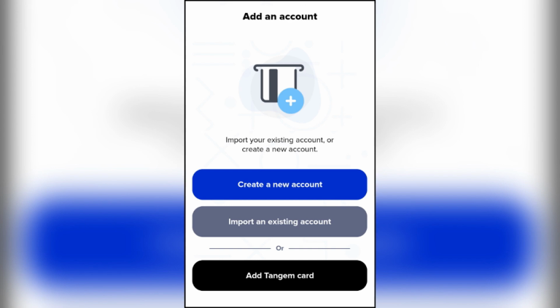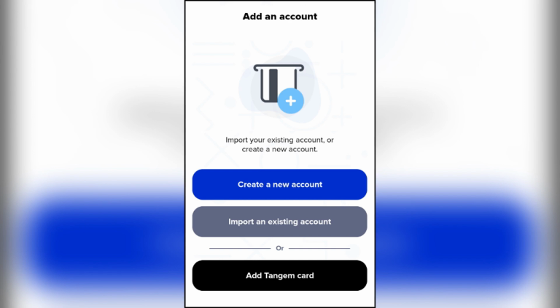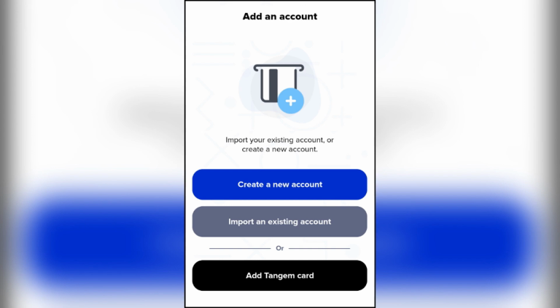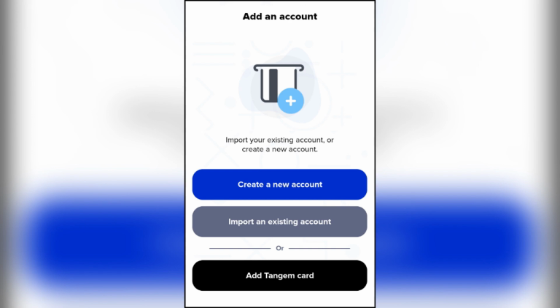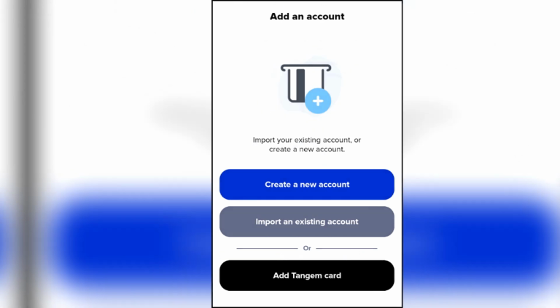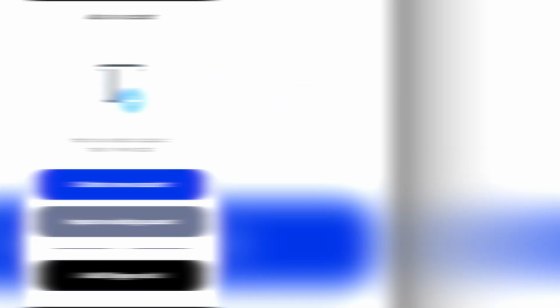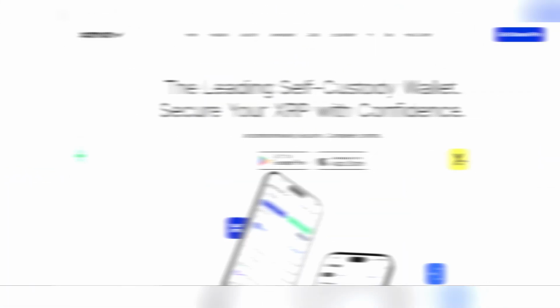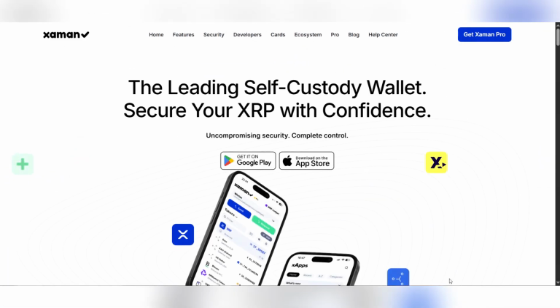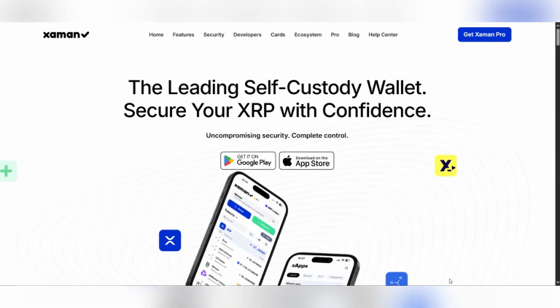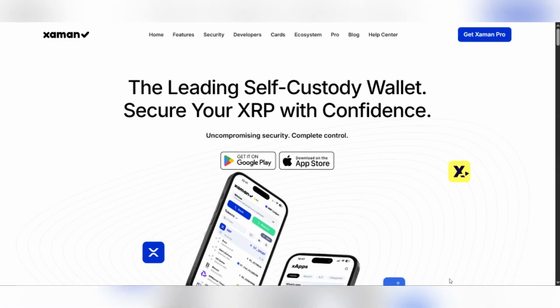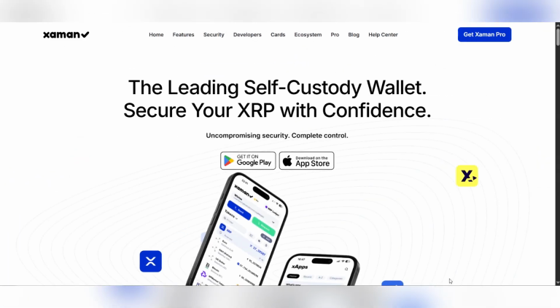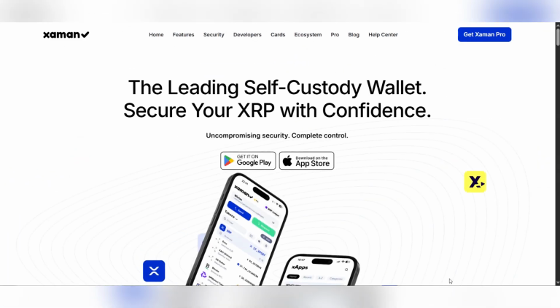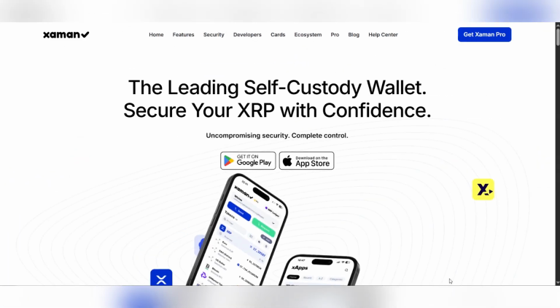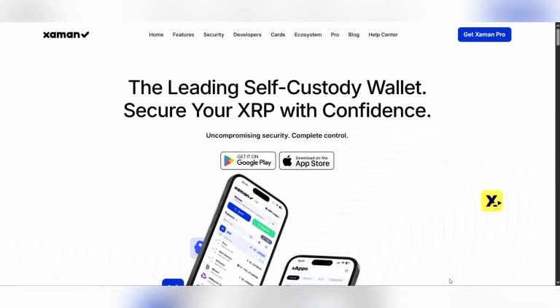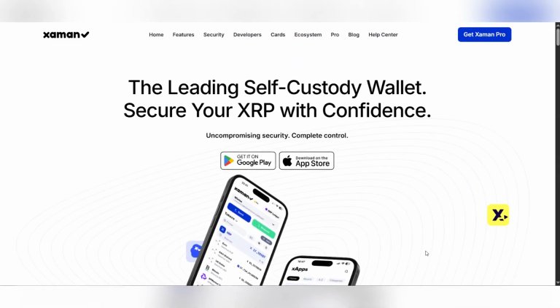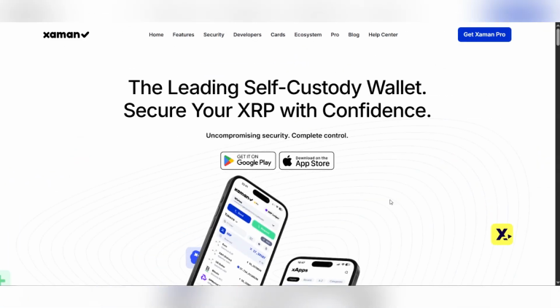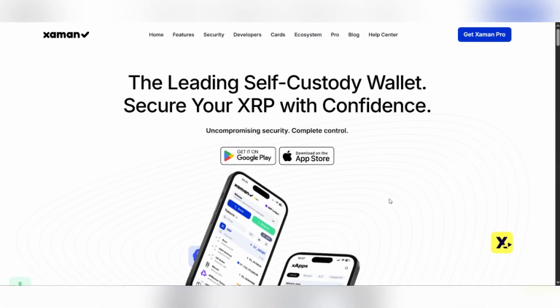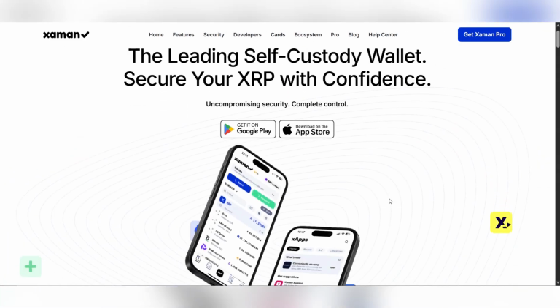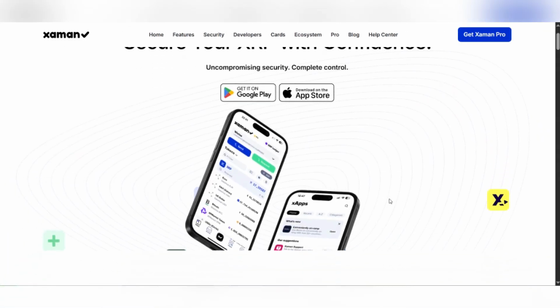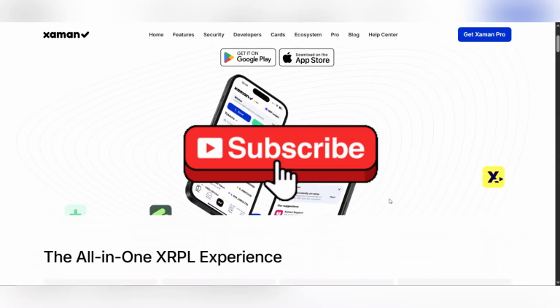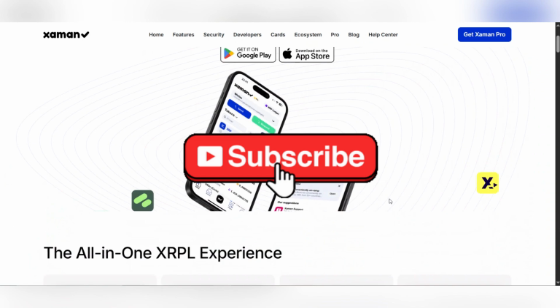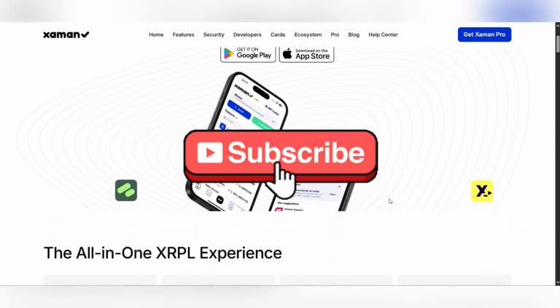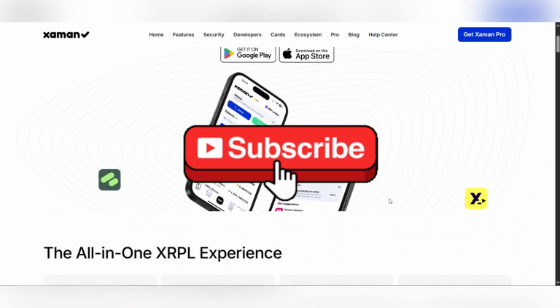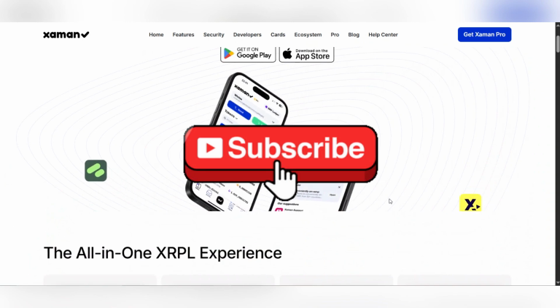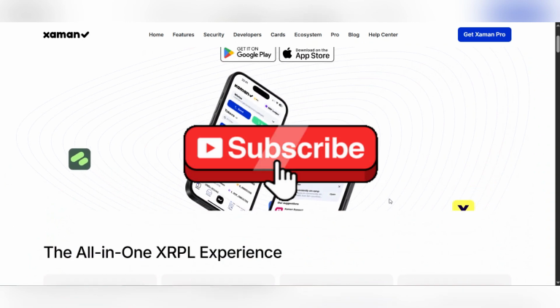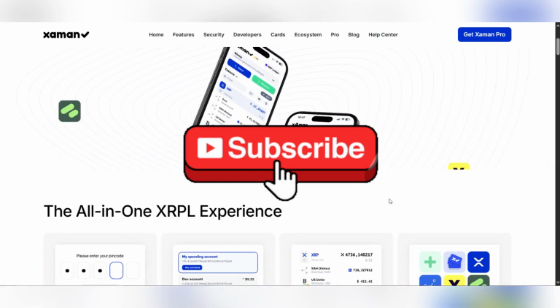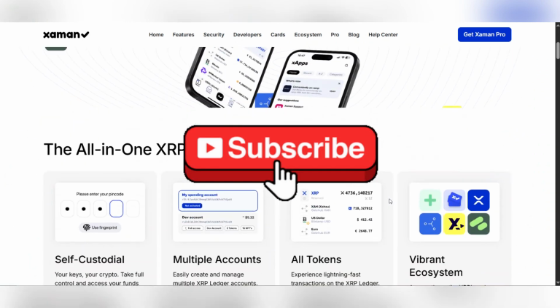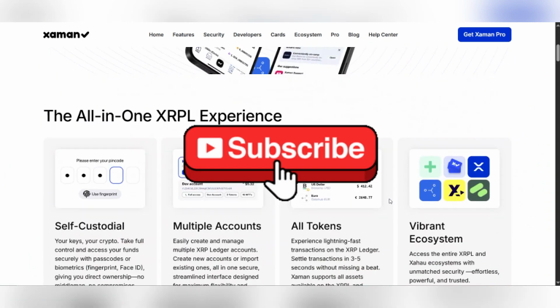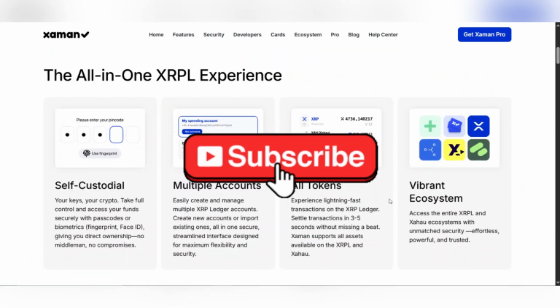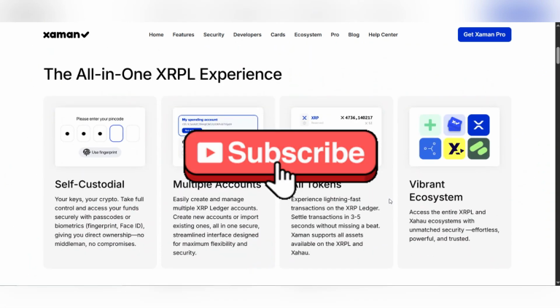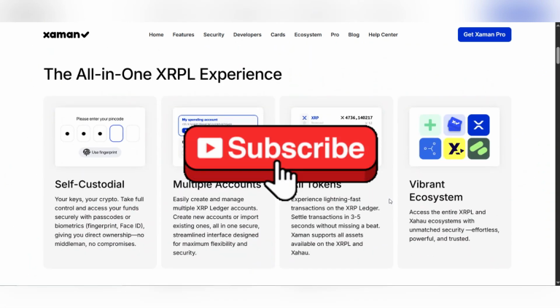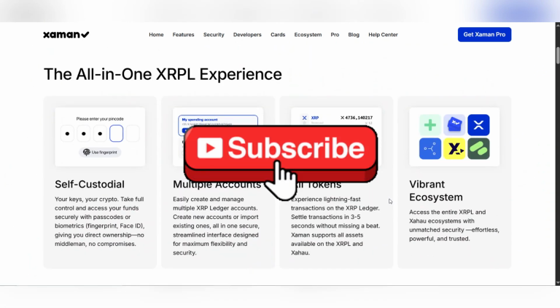And that's it guys. Thank you for watching and please don't forget to like and subscribe for more.